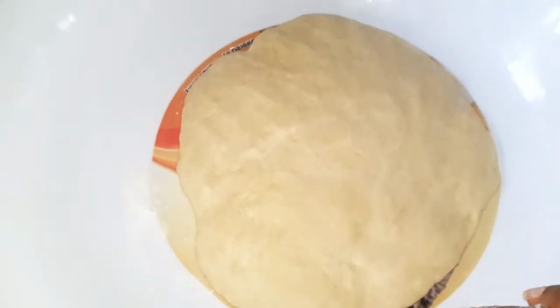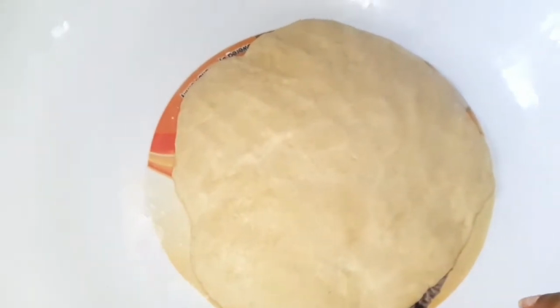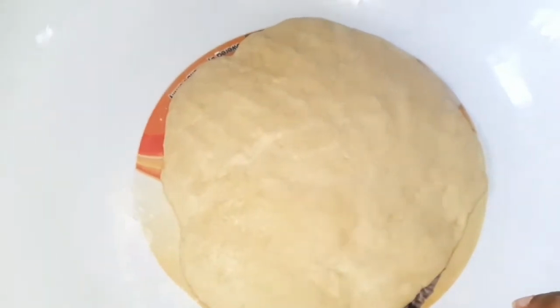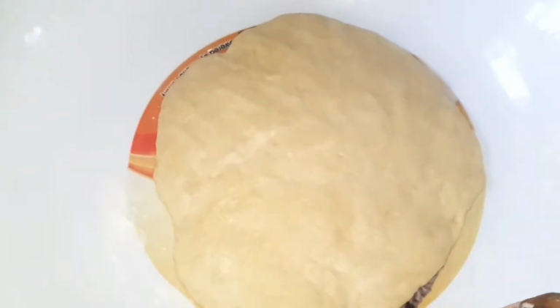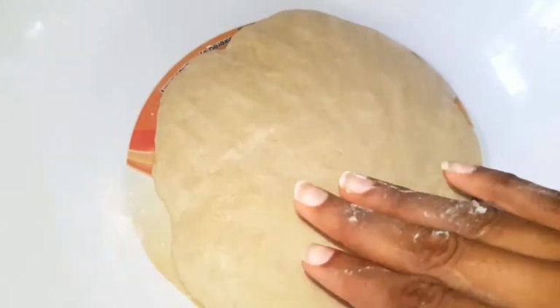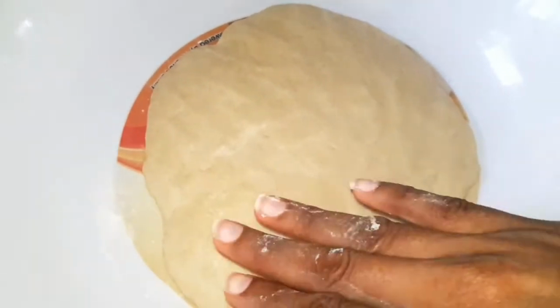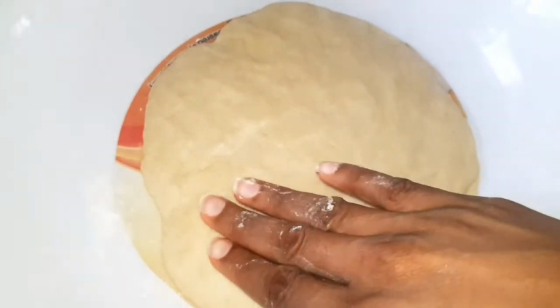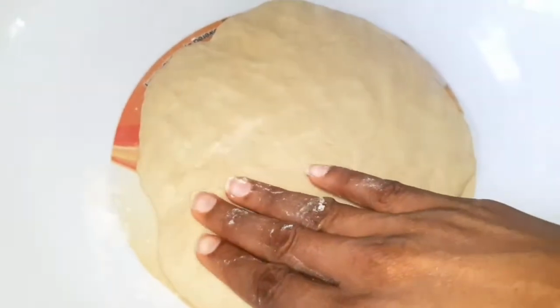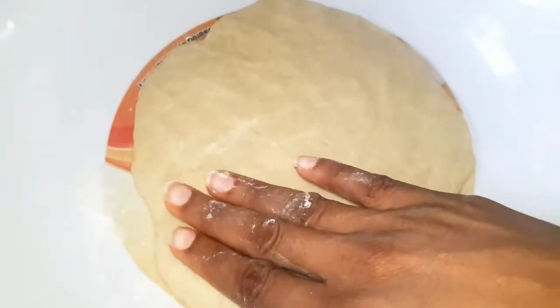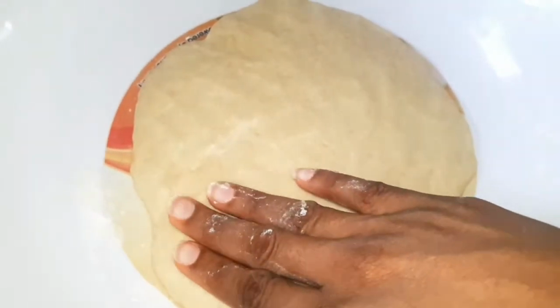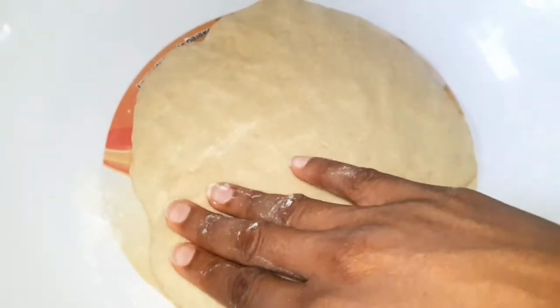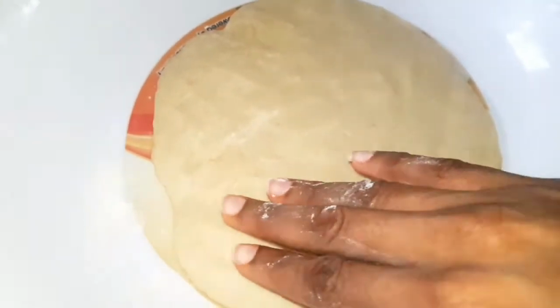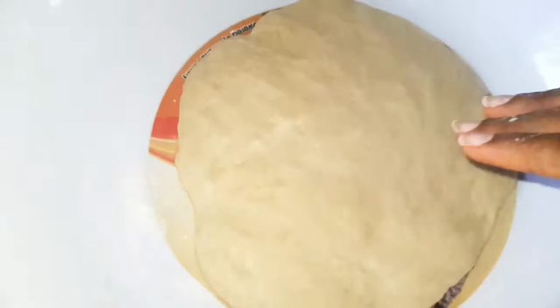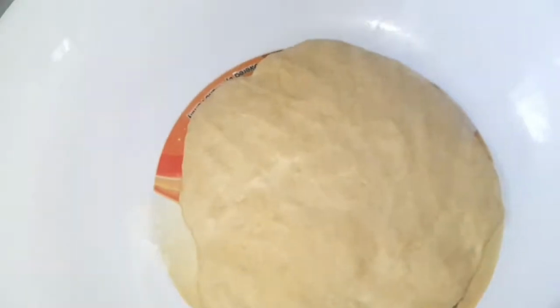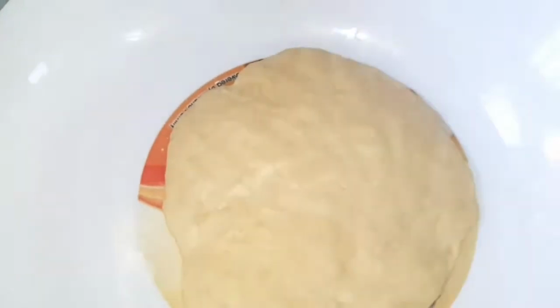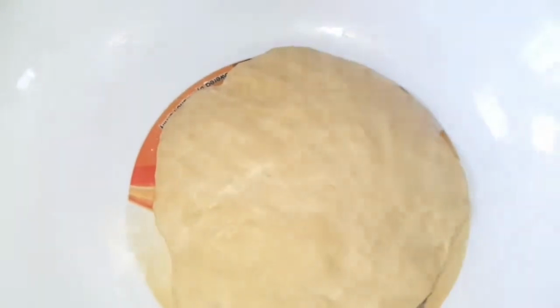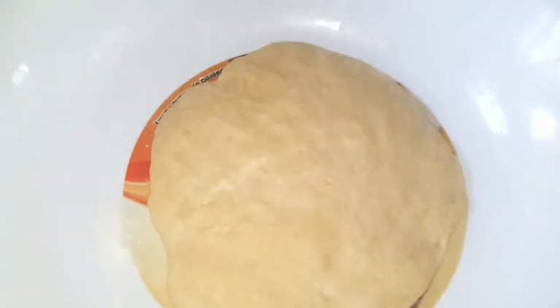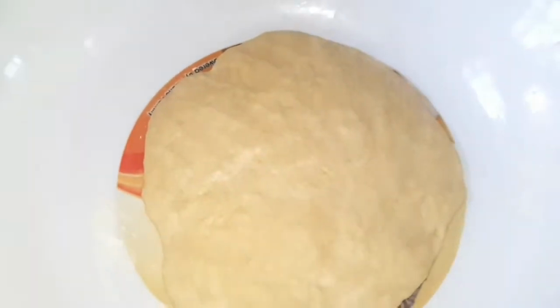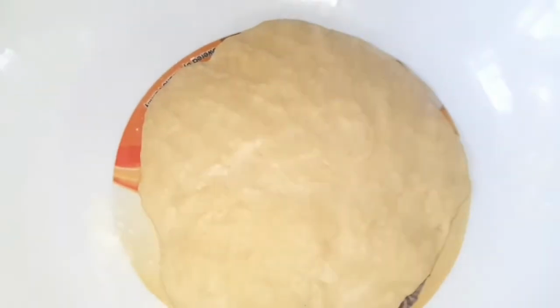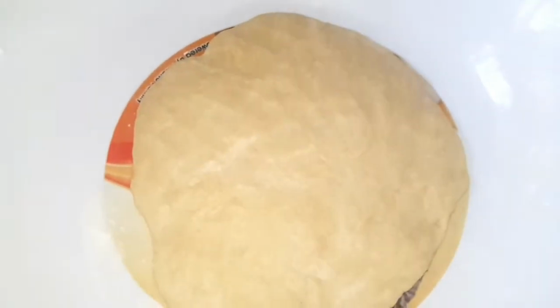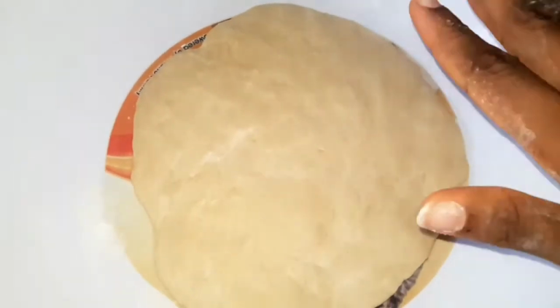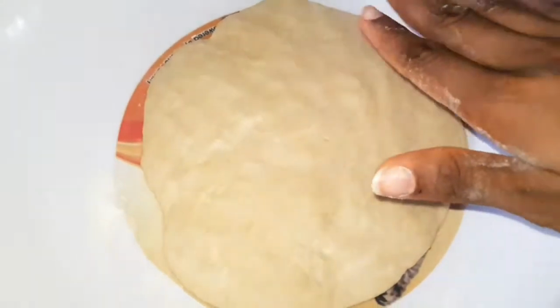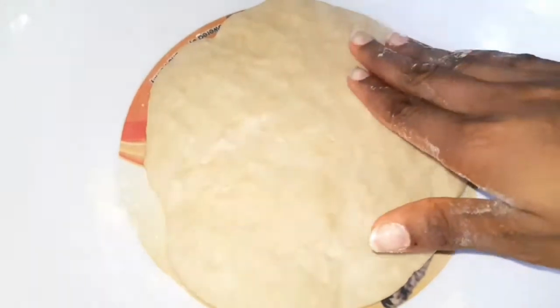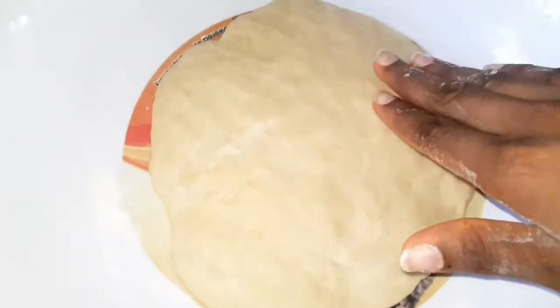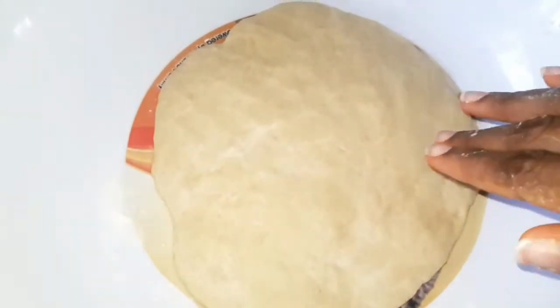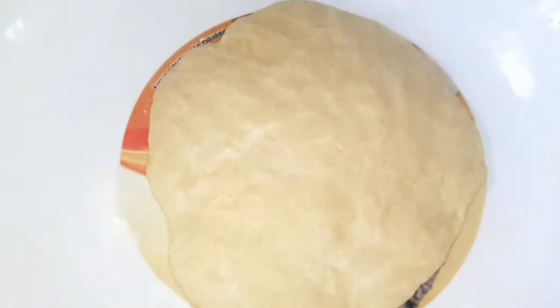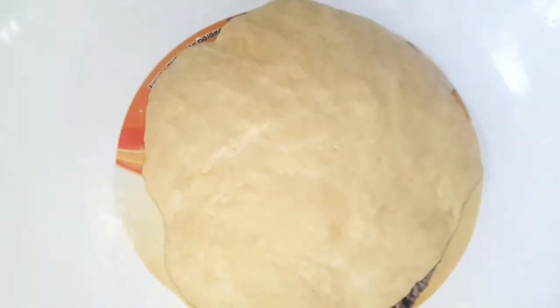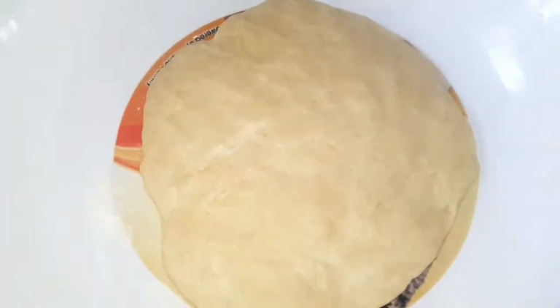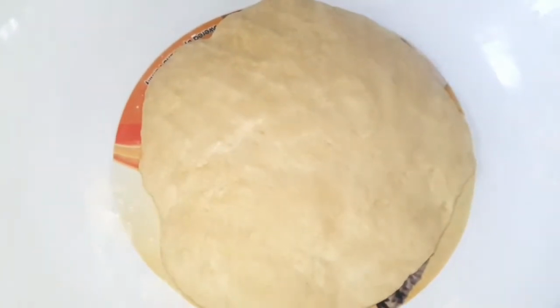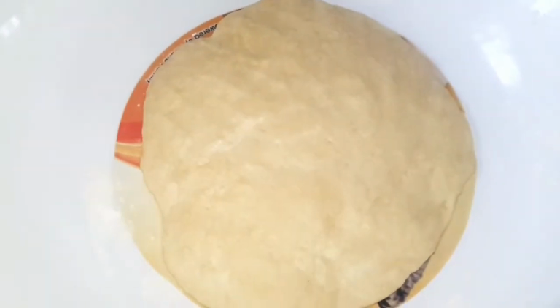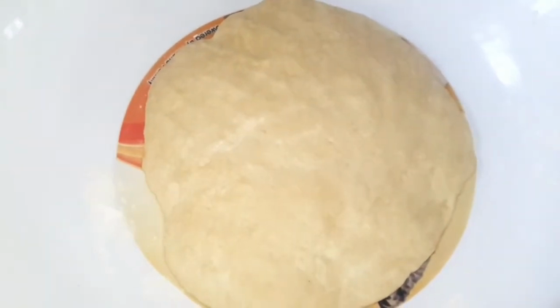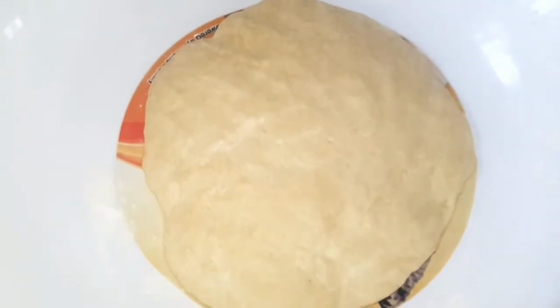This is what it looks like after flattening it out with my fingers. I don't have a rolling pin, so I'm just spending a couple of minutes shaping it.